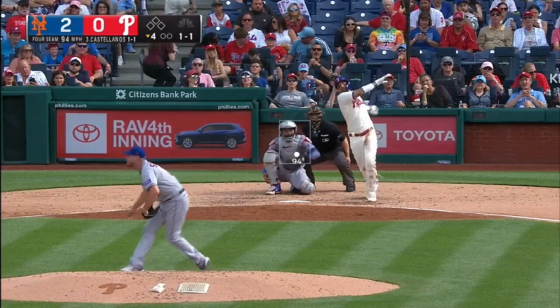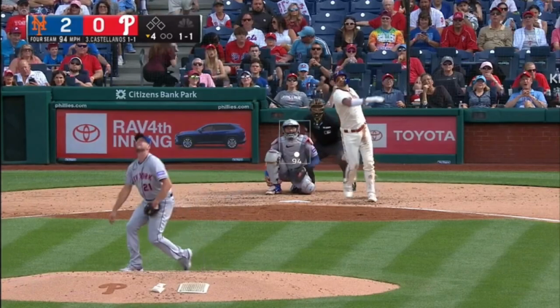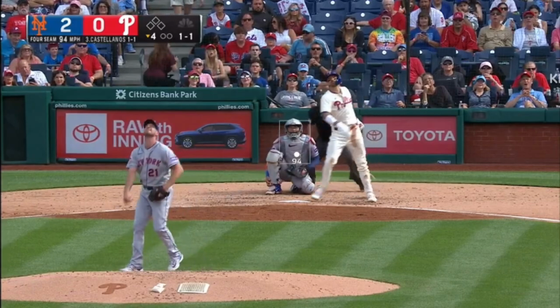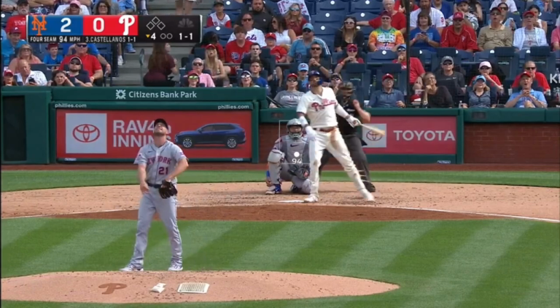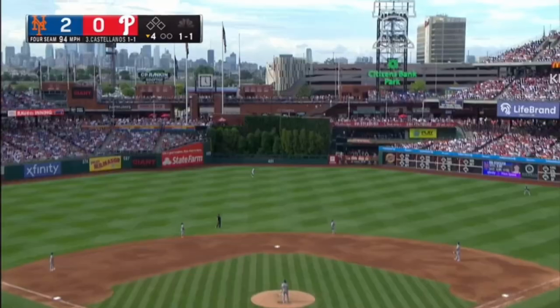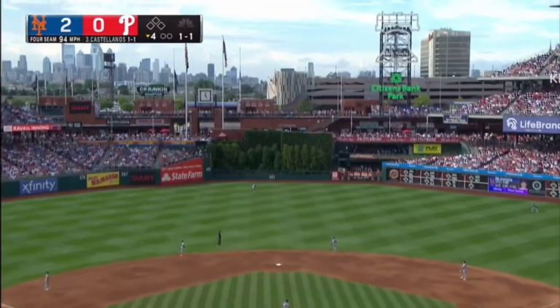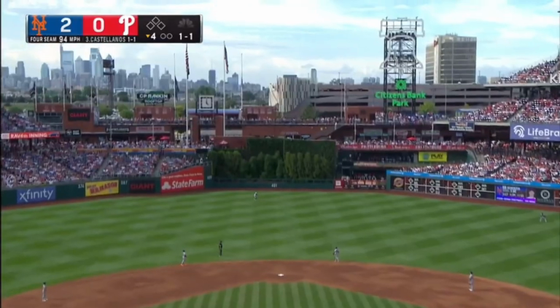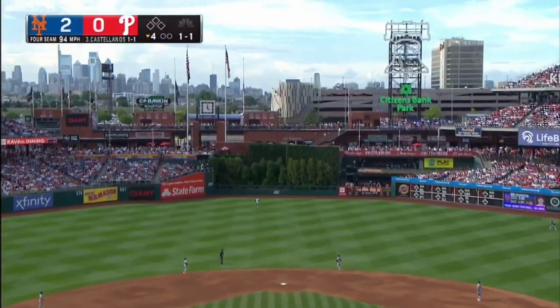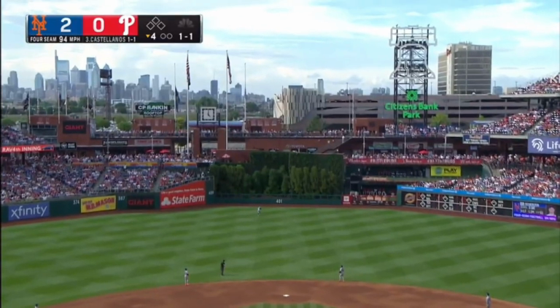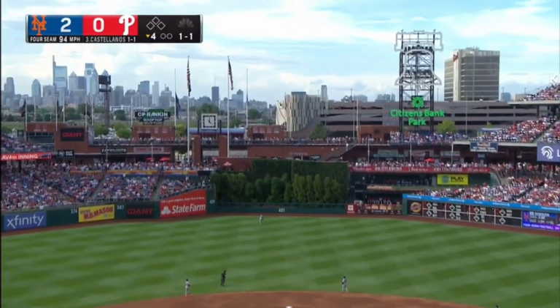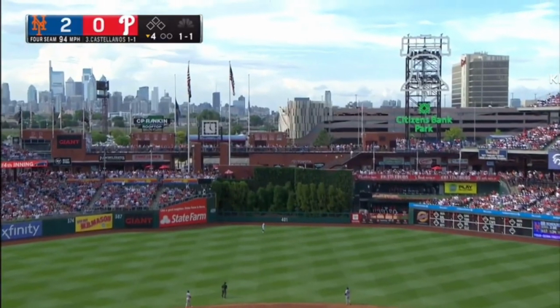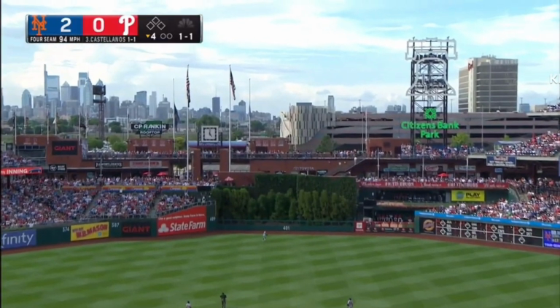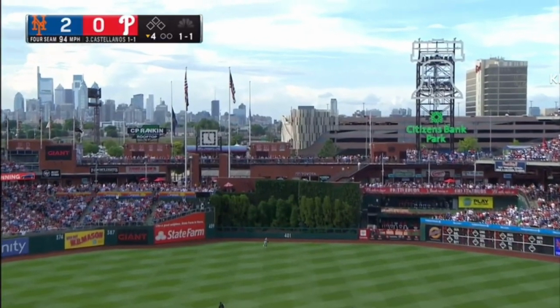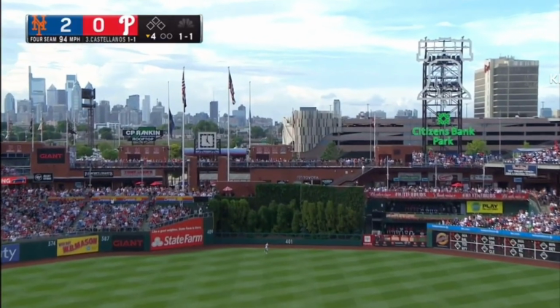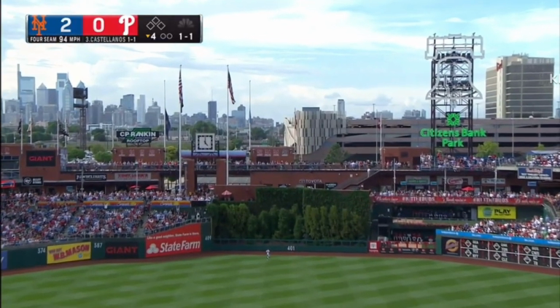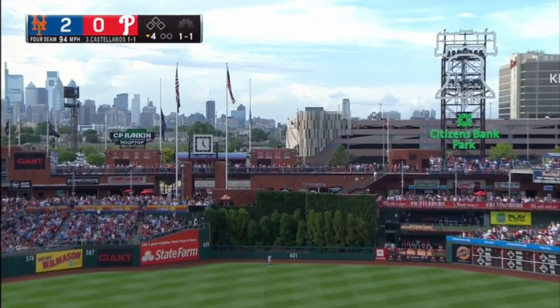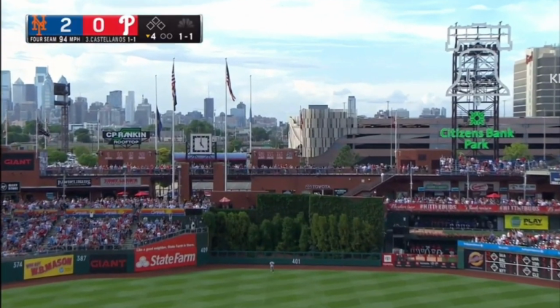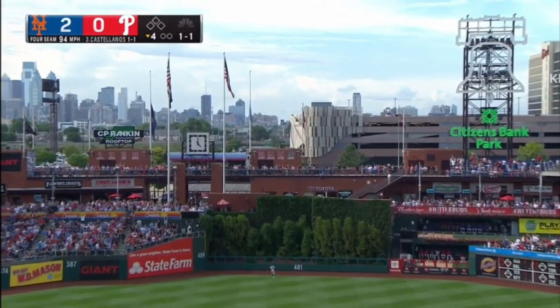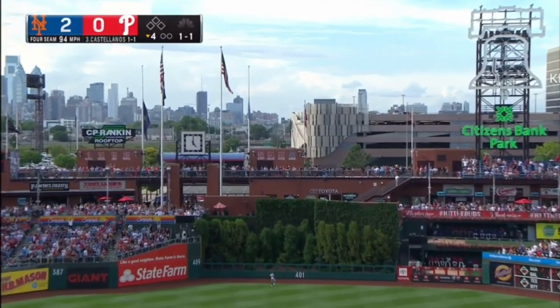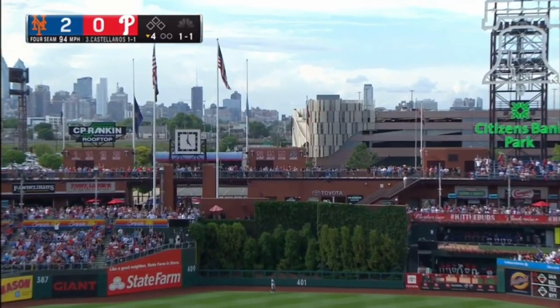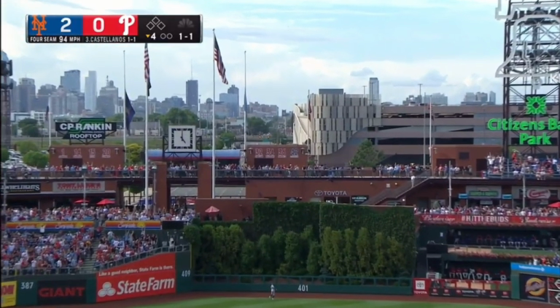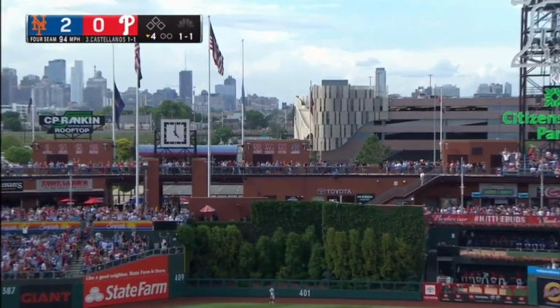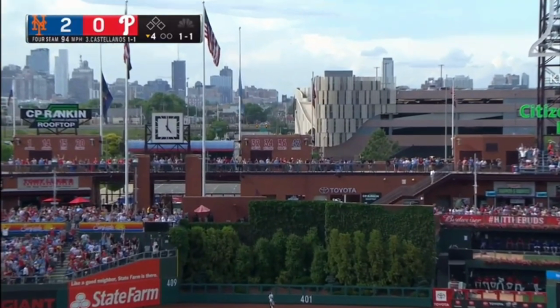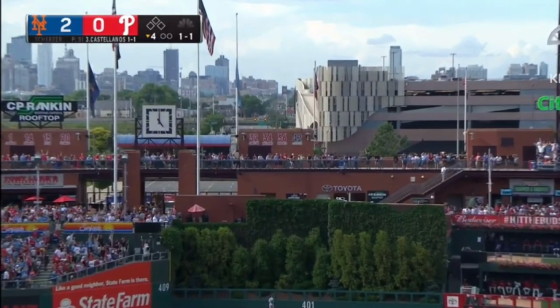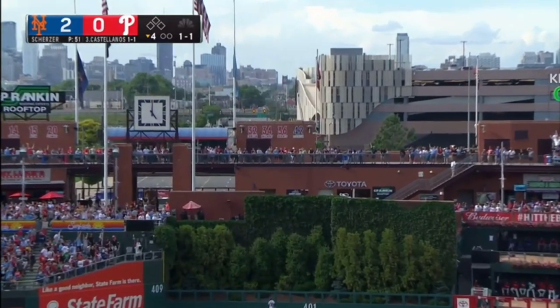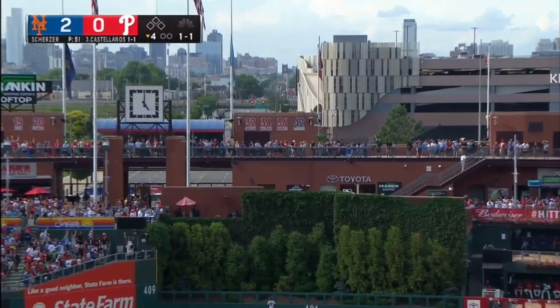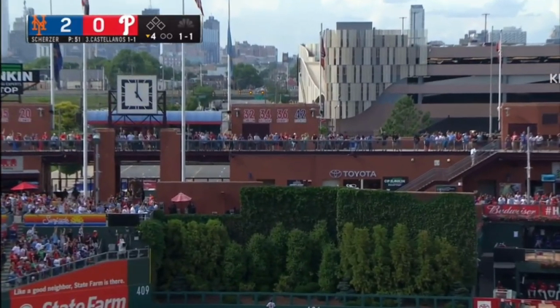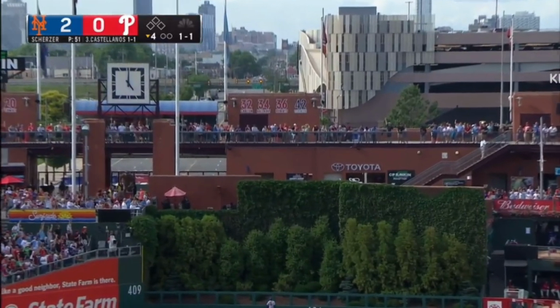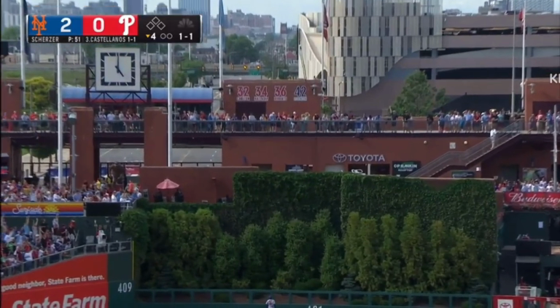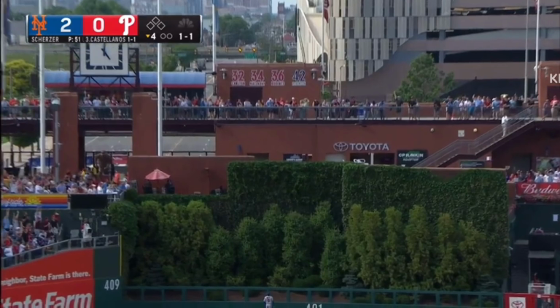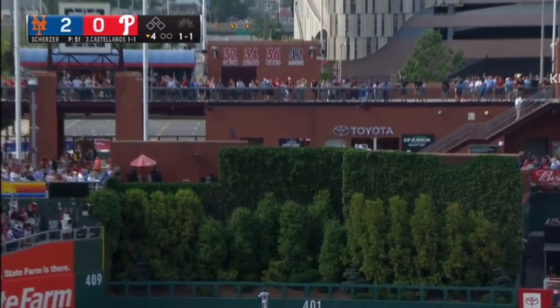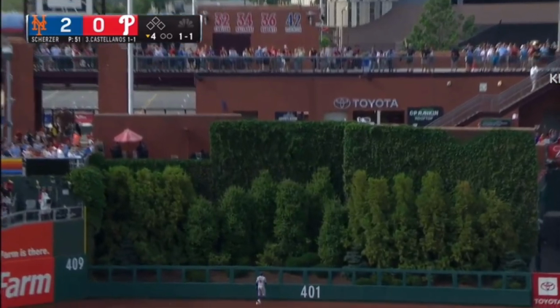Center field. That's pretty well hit. Nimmo's going back toward the wall. That's going to be long gone!